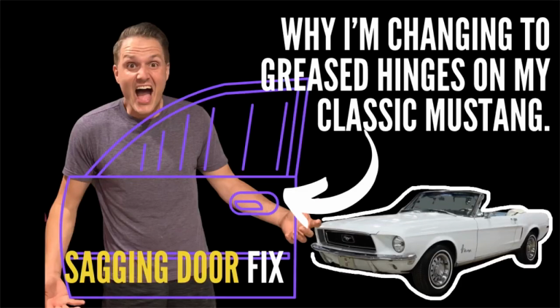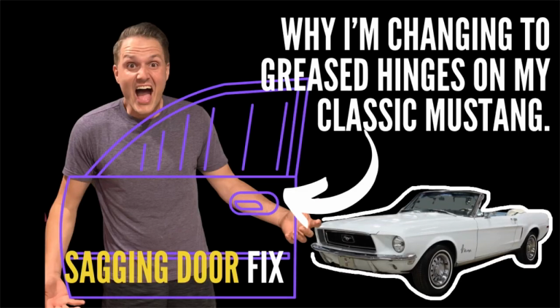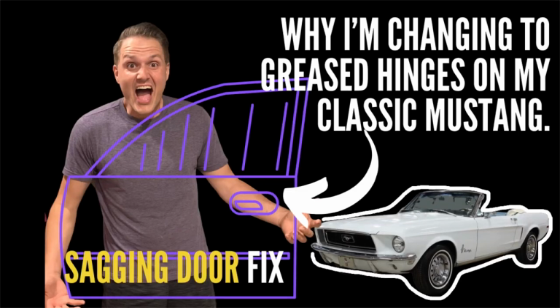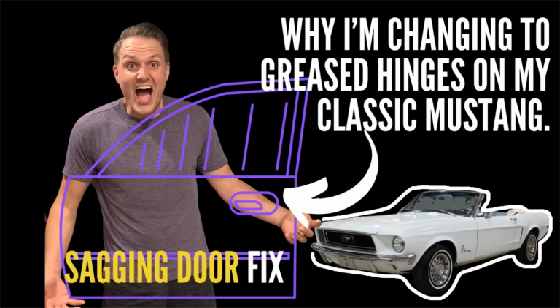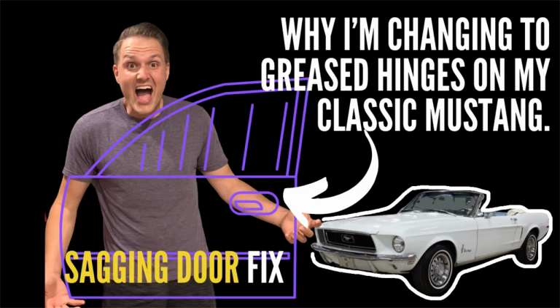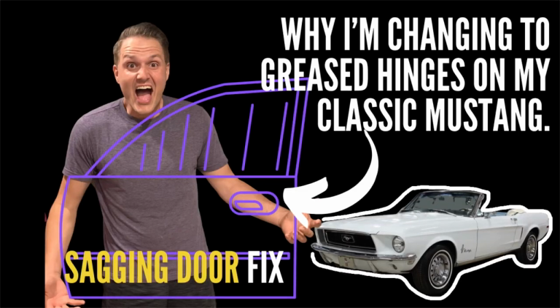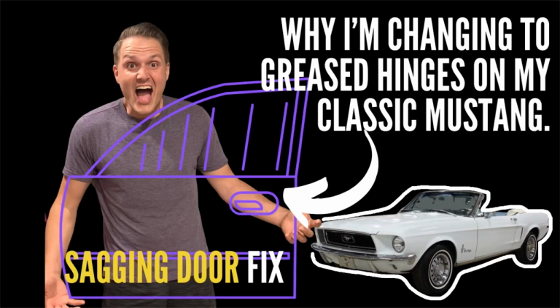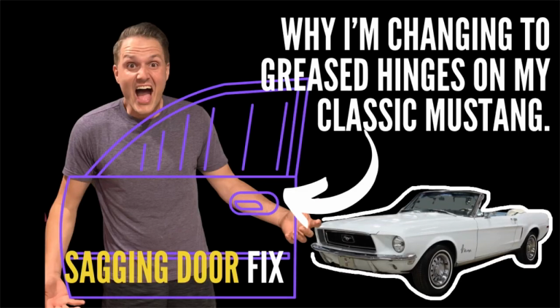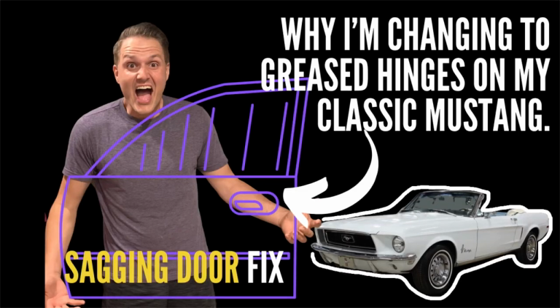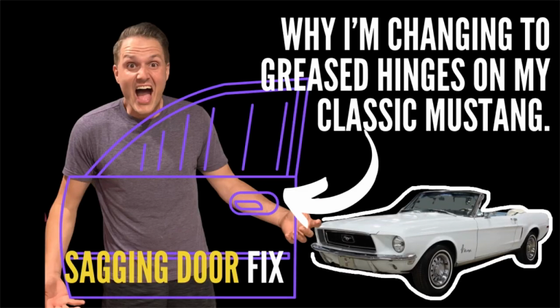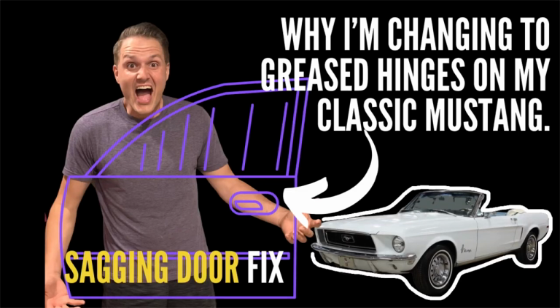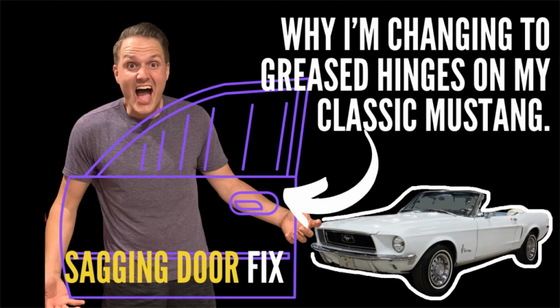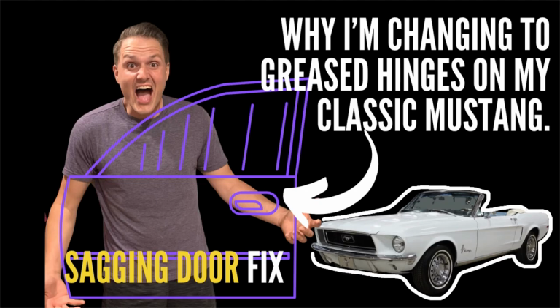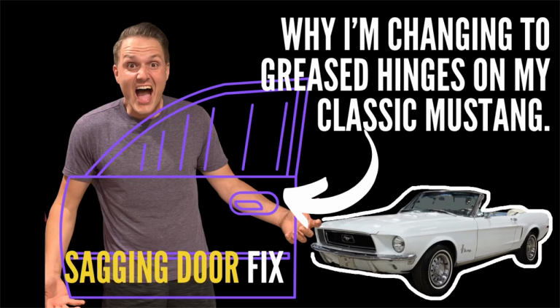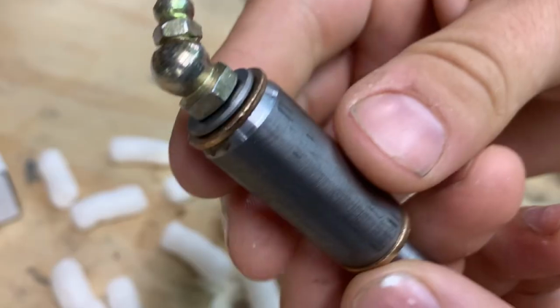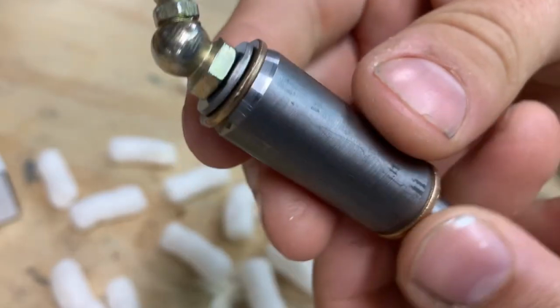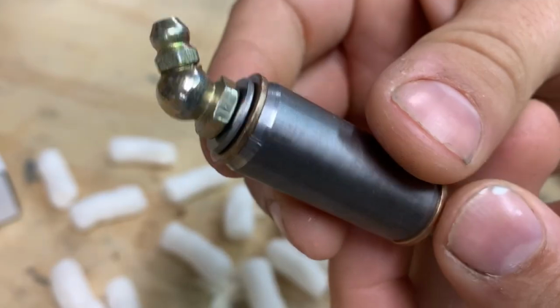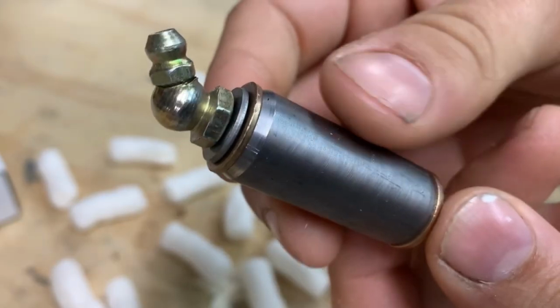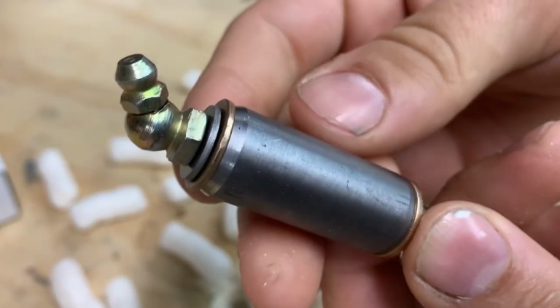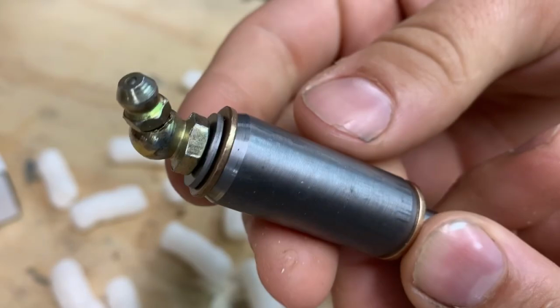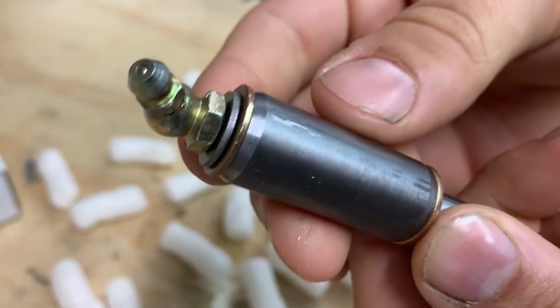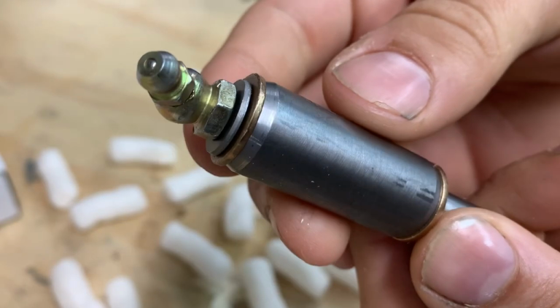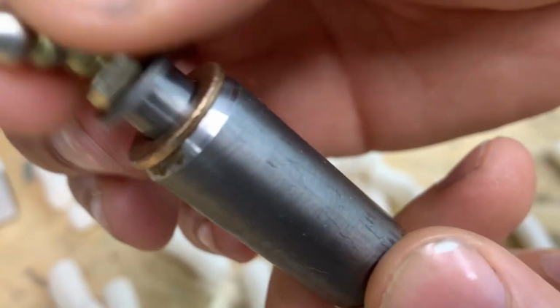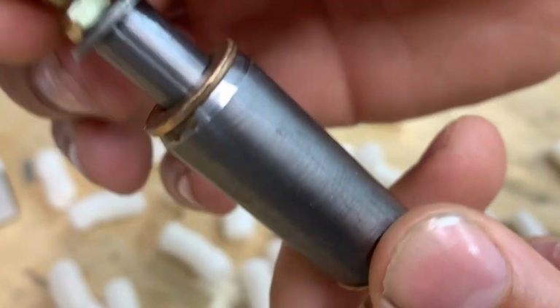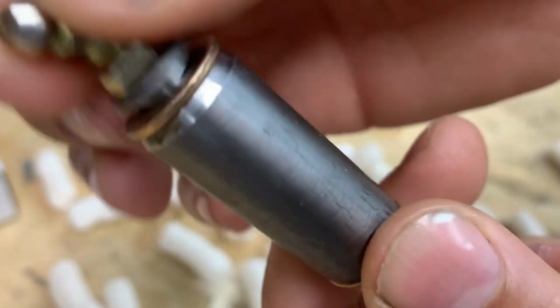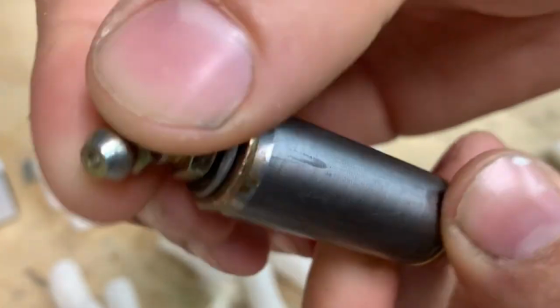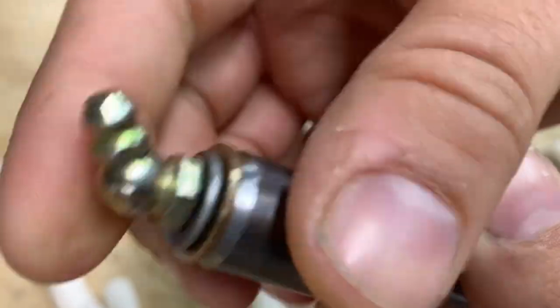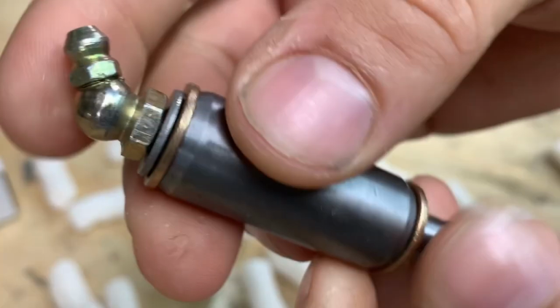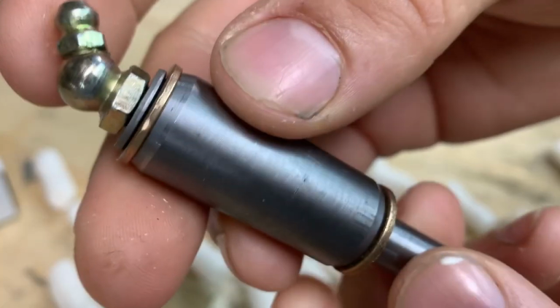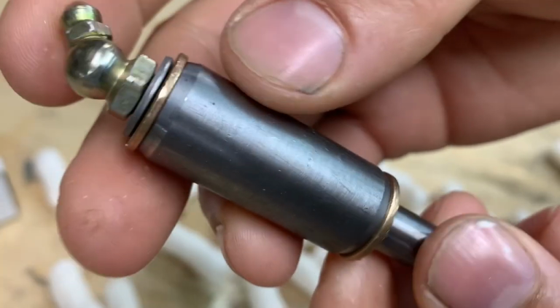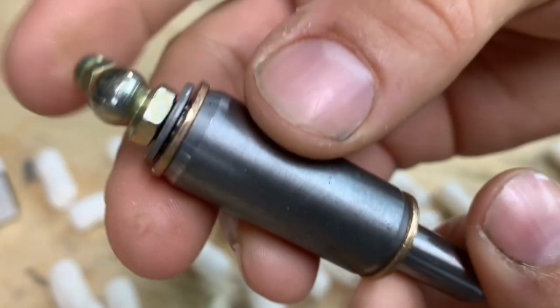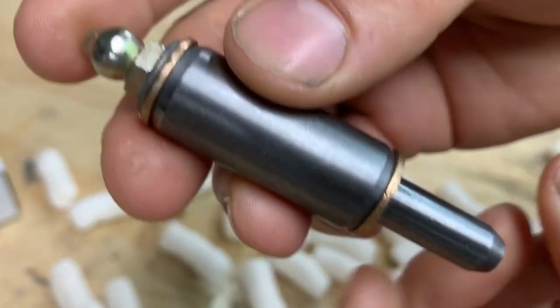If you haven't already, check out the hinge rebuild for a solid fix on your classic Mustang hinges. Check out the link.